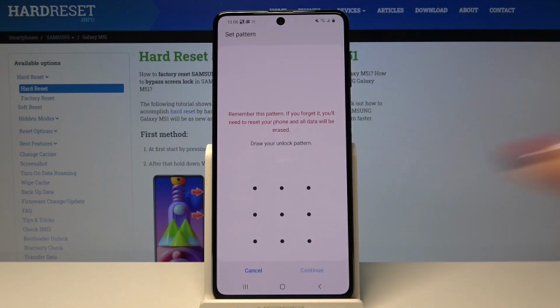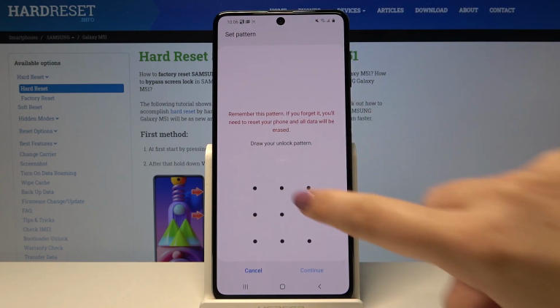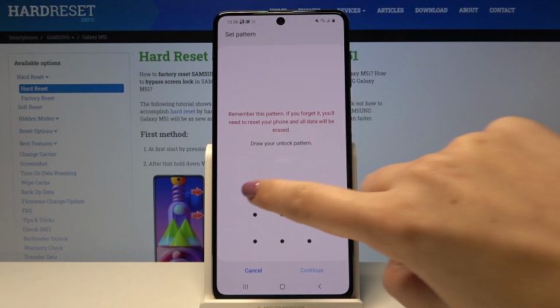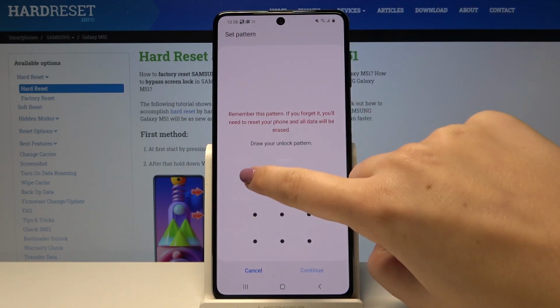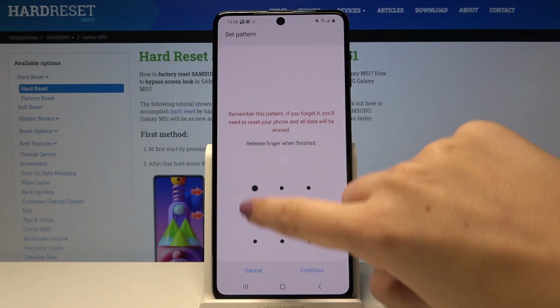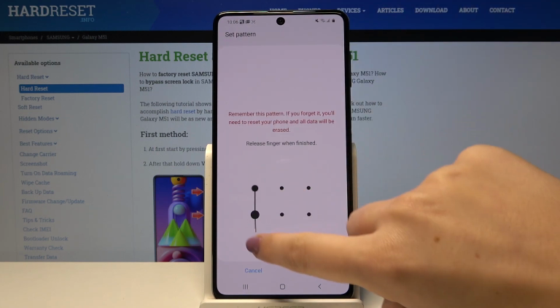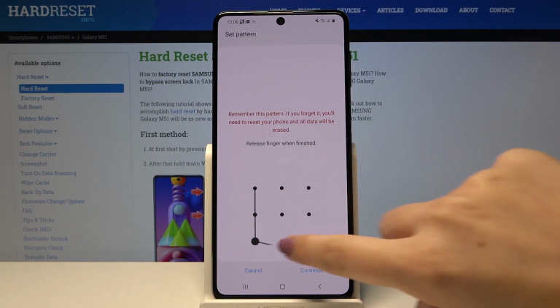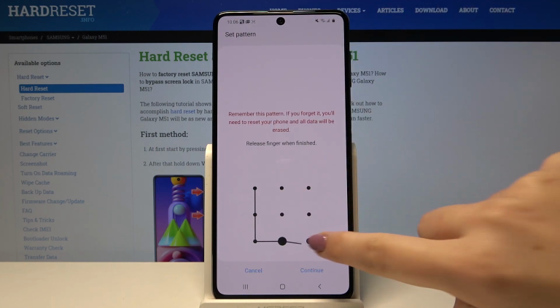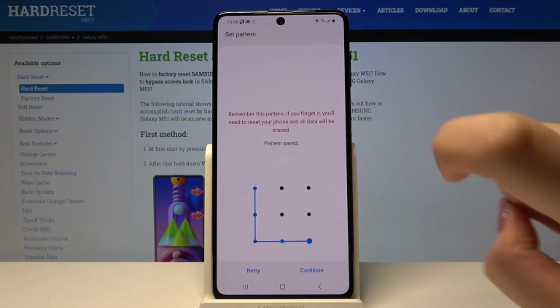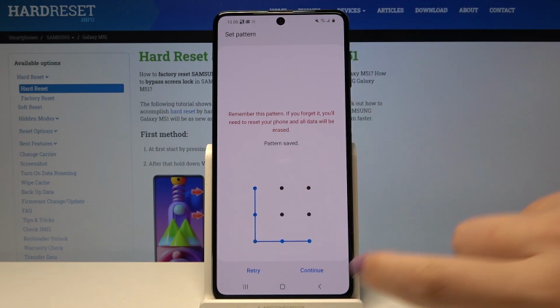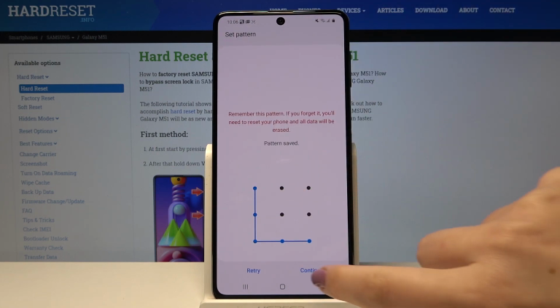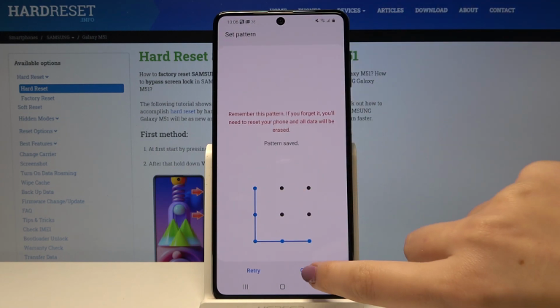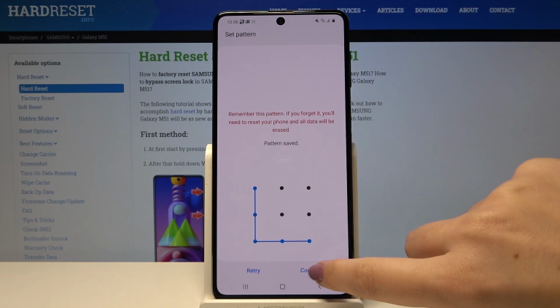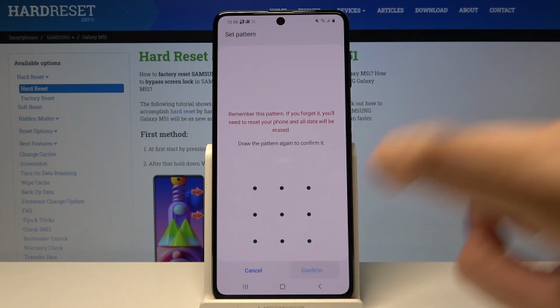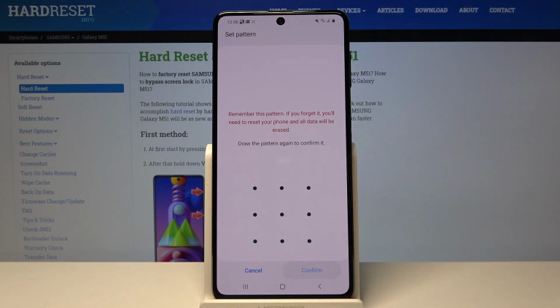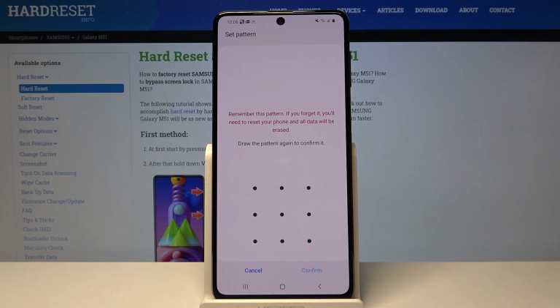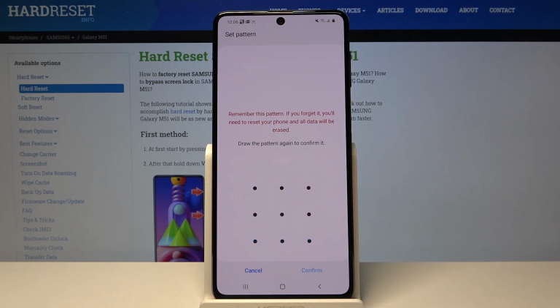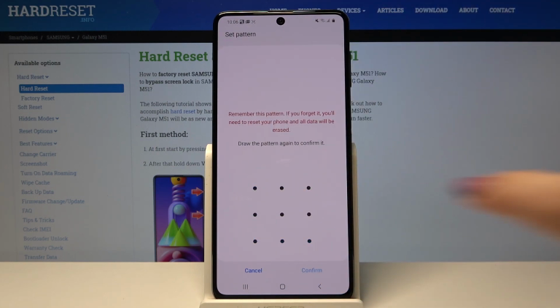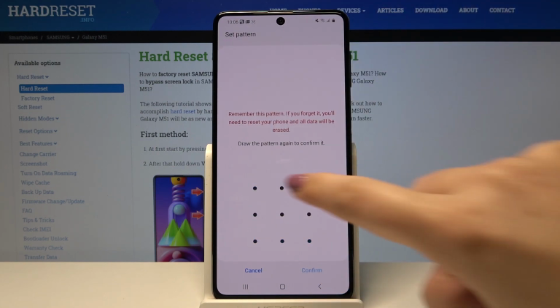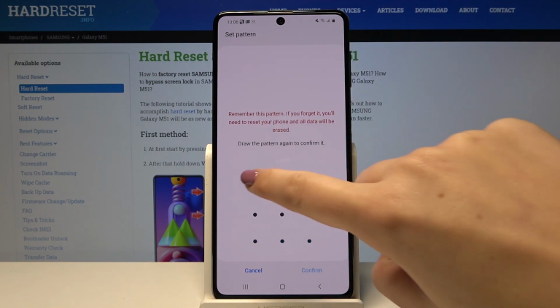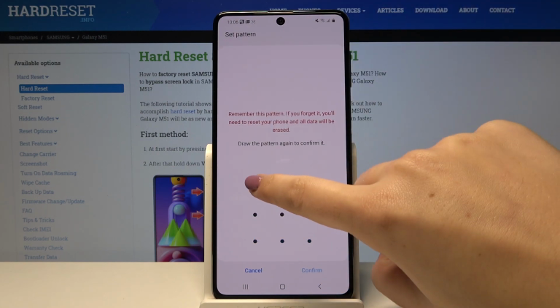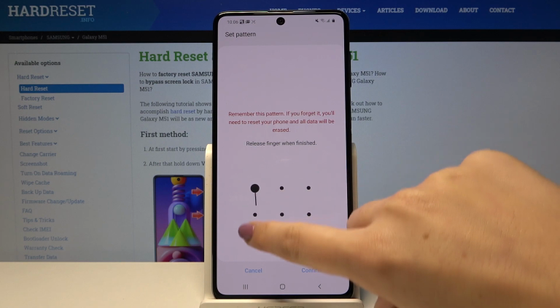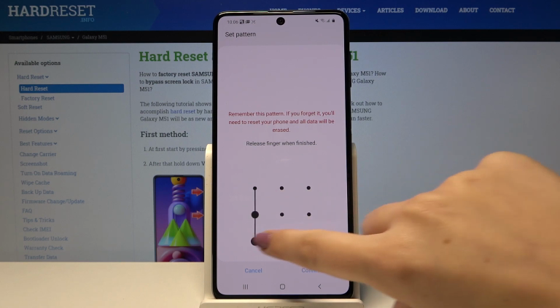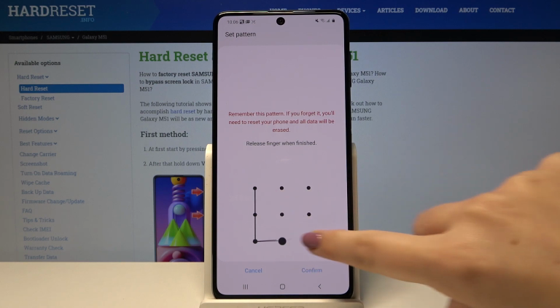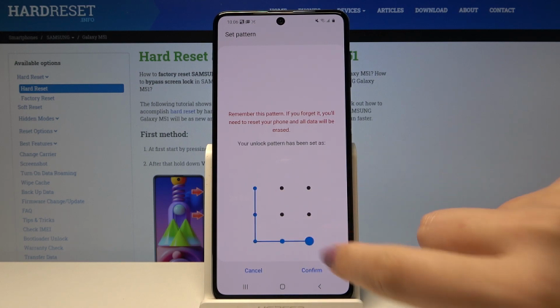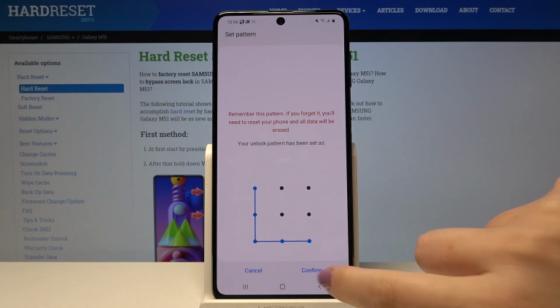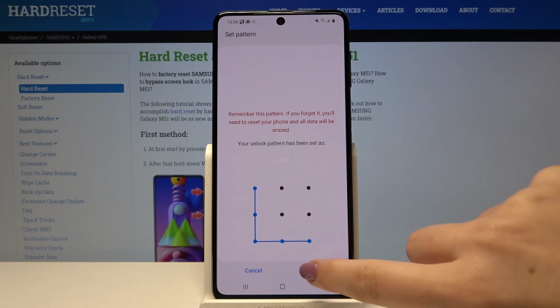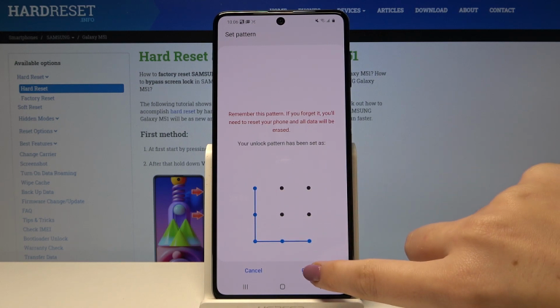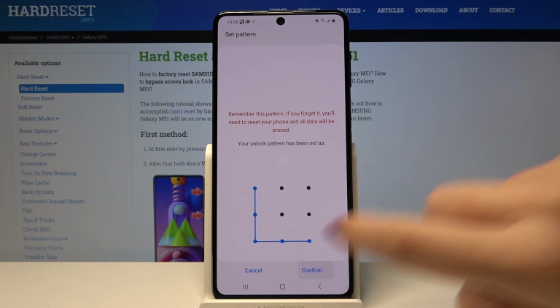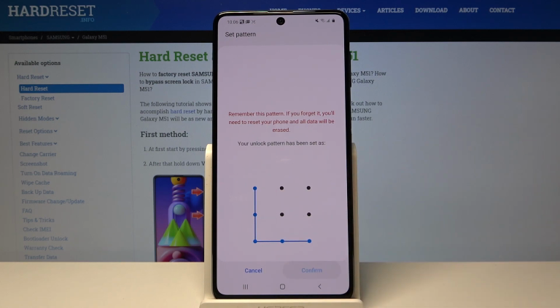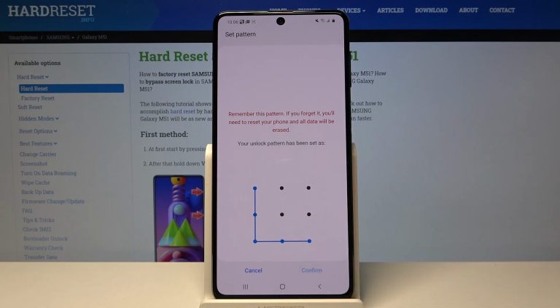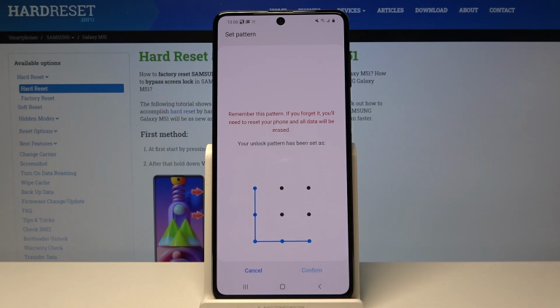Now let's draw the pattern you want to use, click on Continue, let's redraw it and confirm.